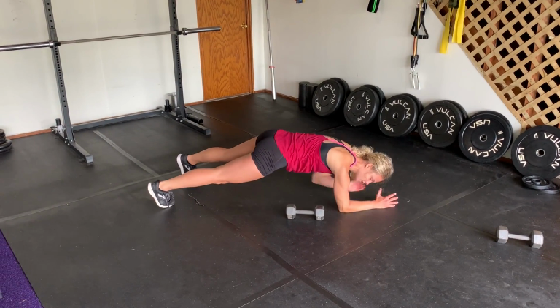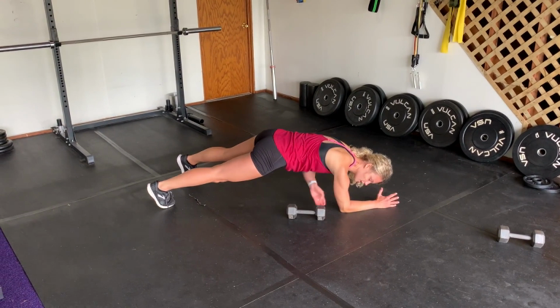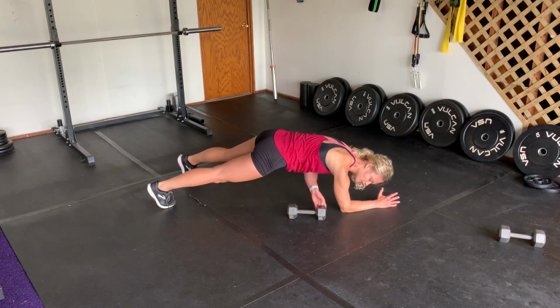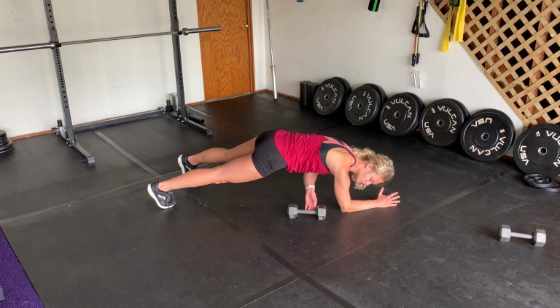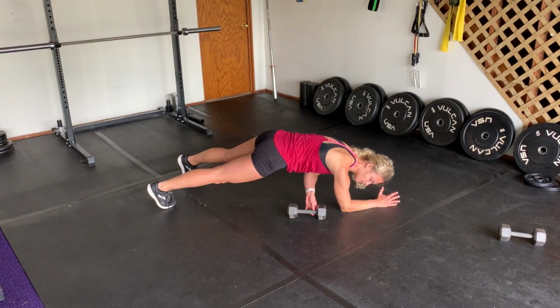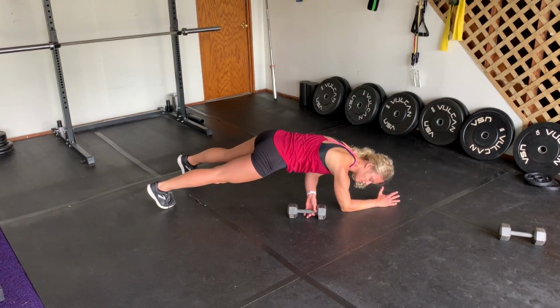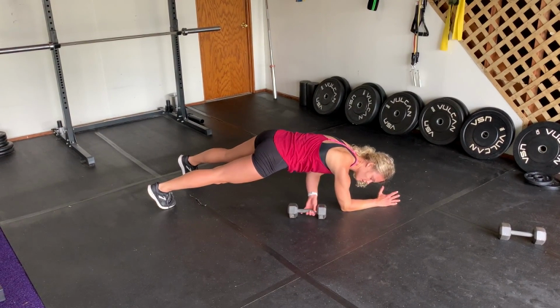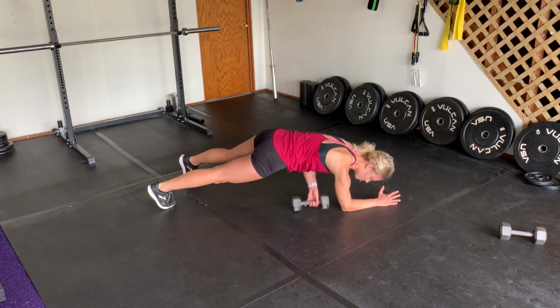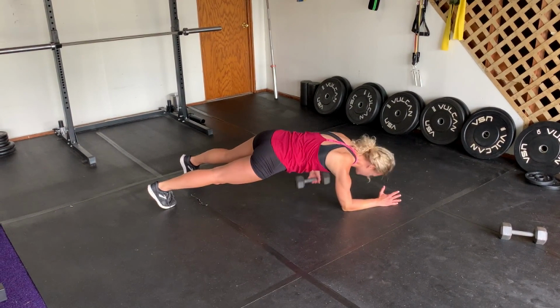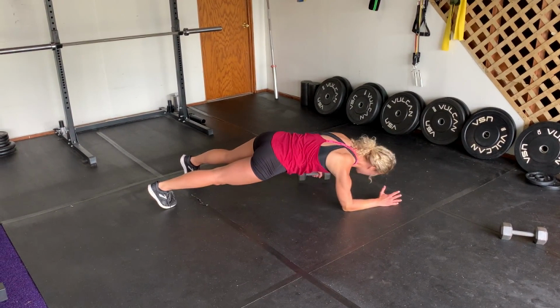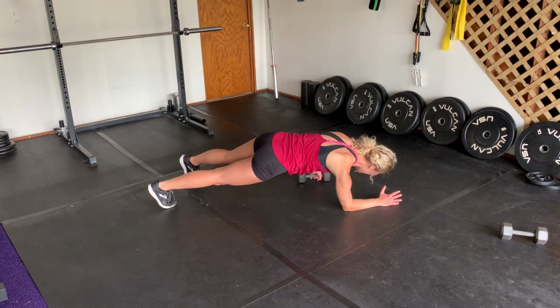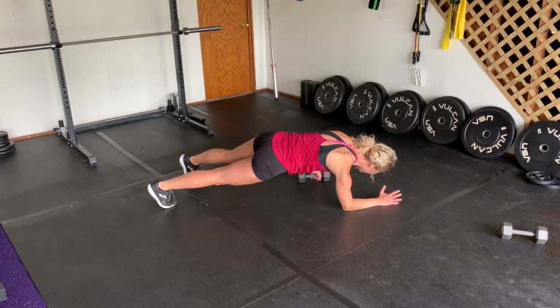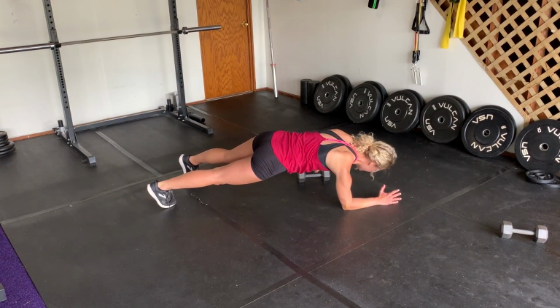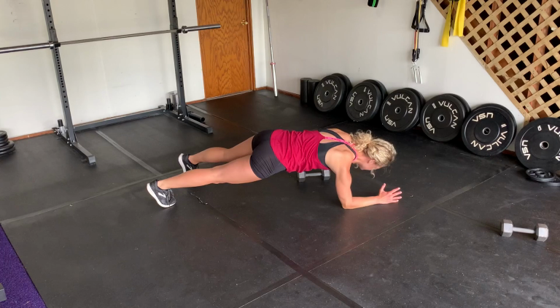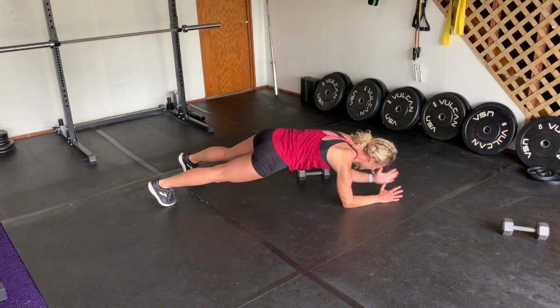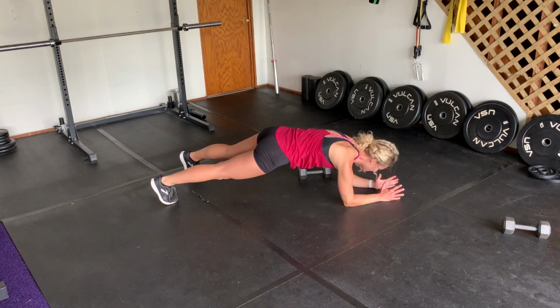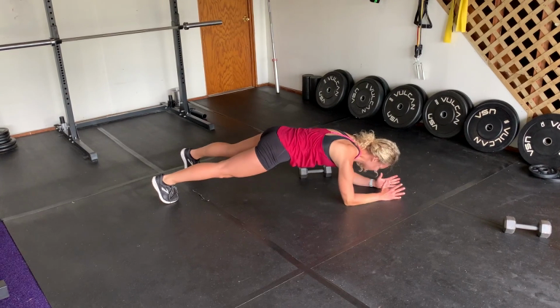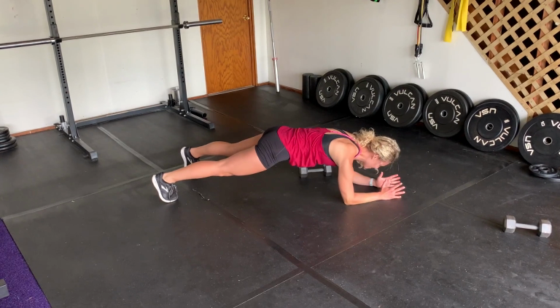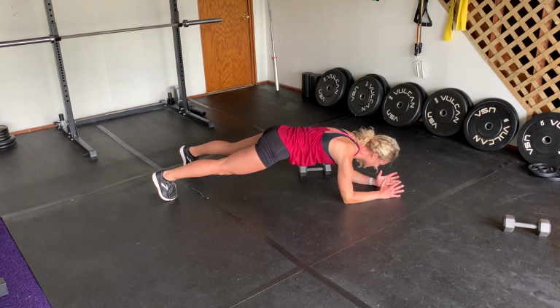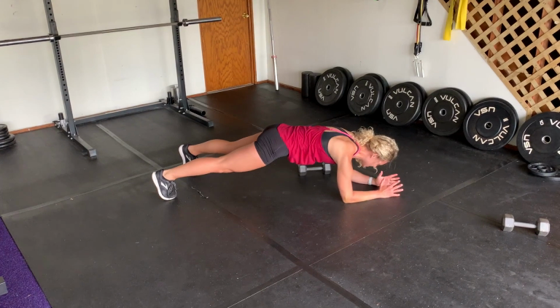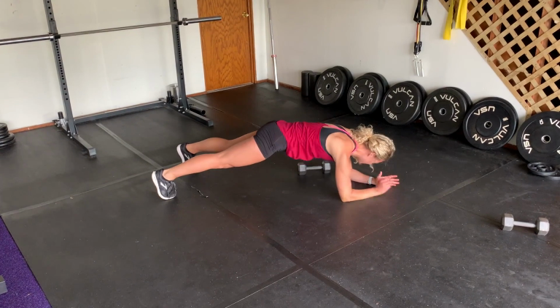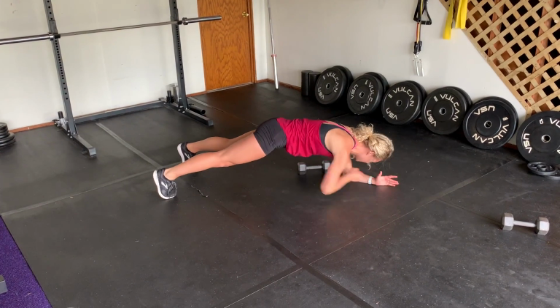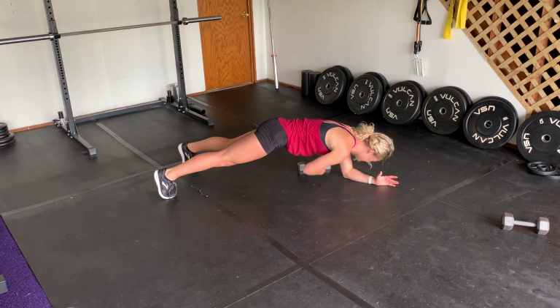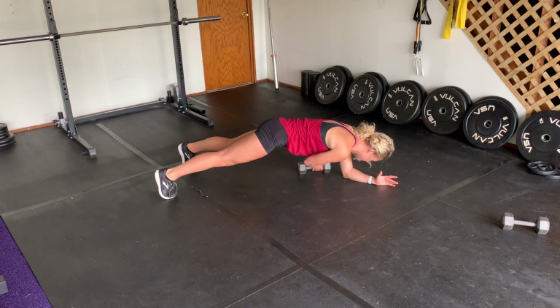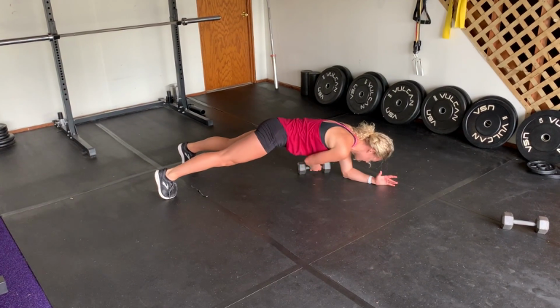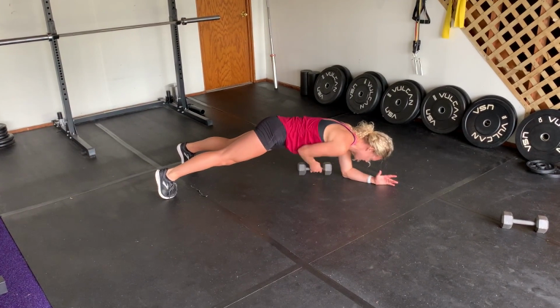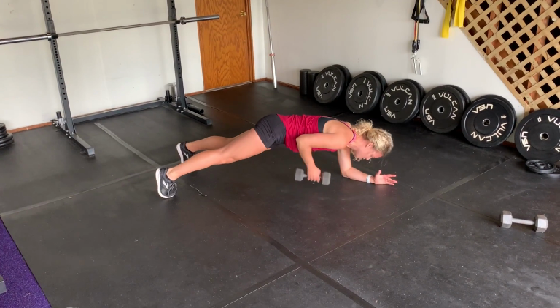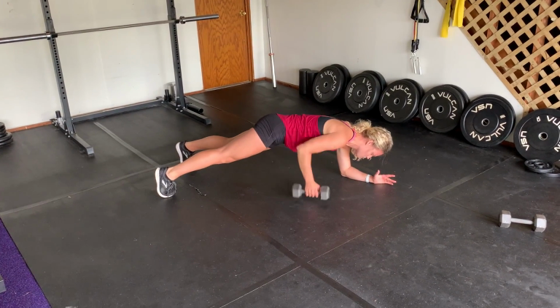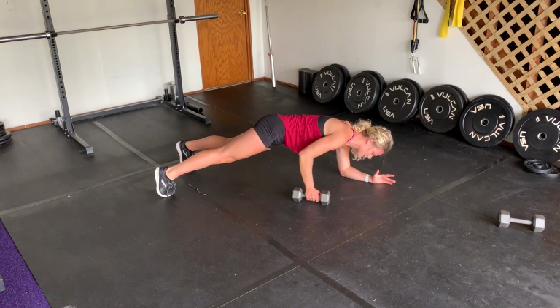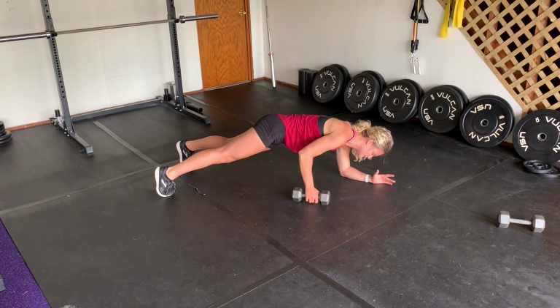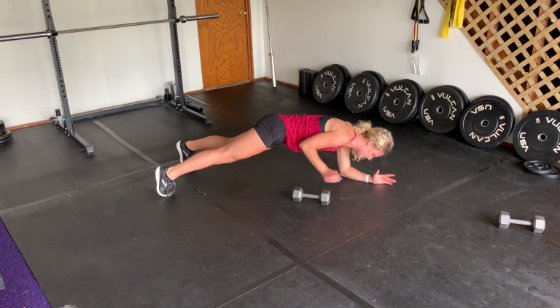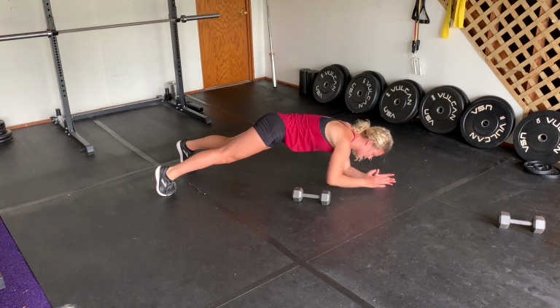You're going to reach through, bring the dumbbell to the other side, right back to that plank position. Core nice and tight.